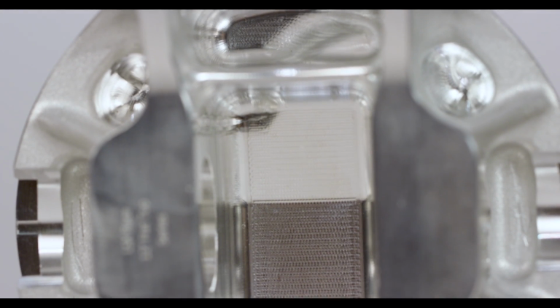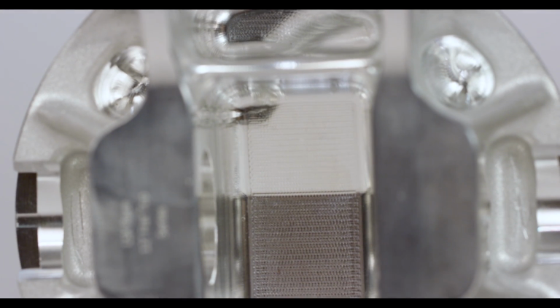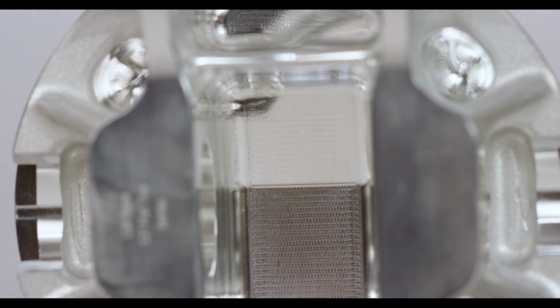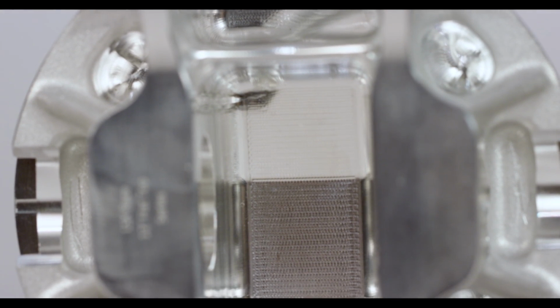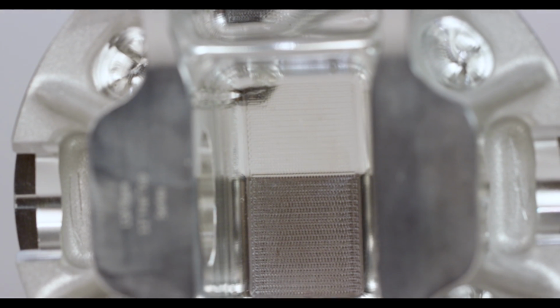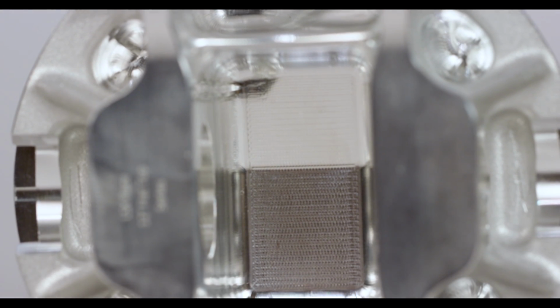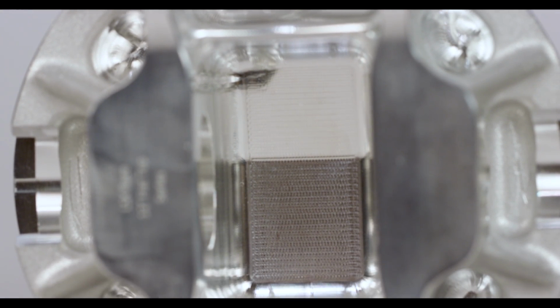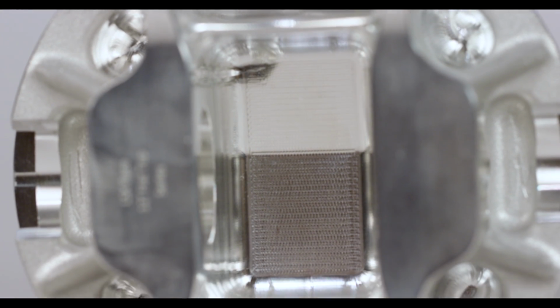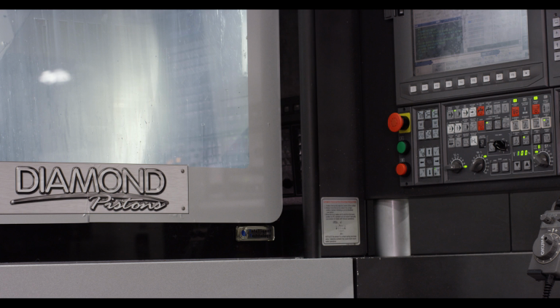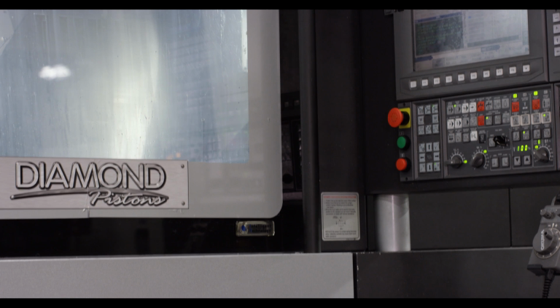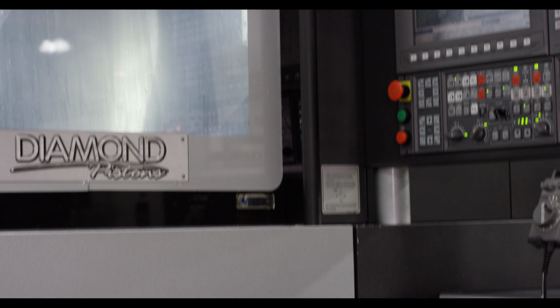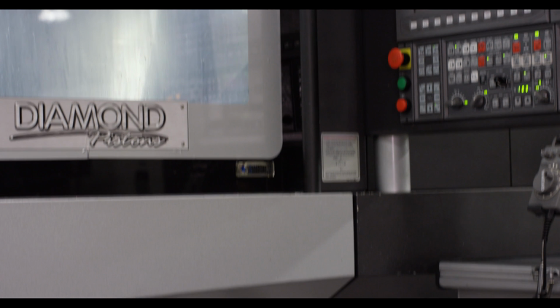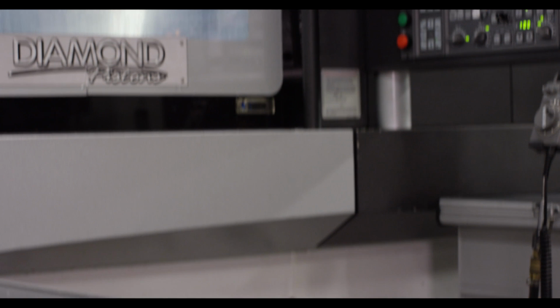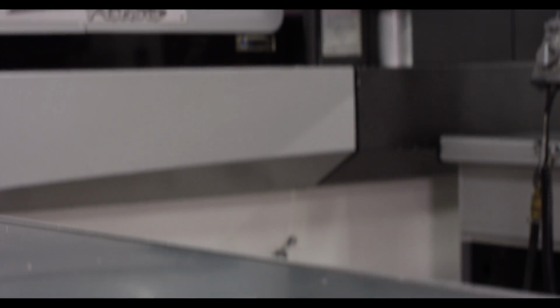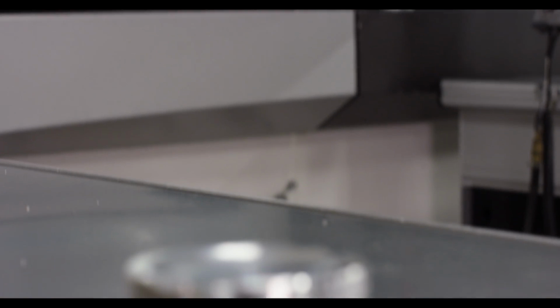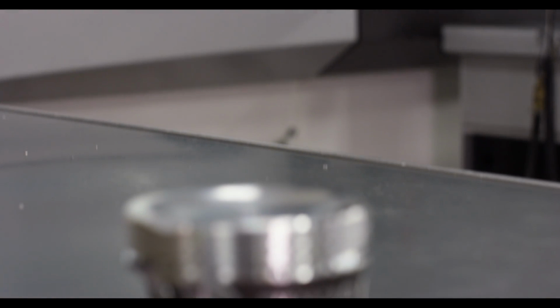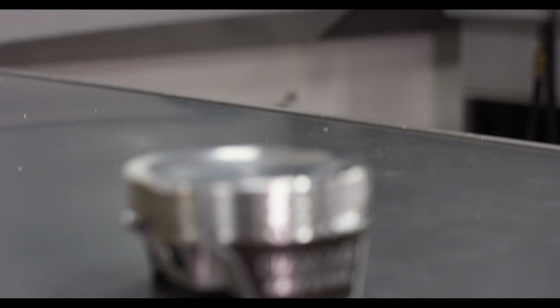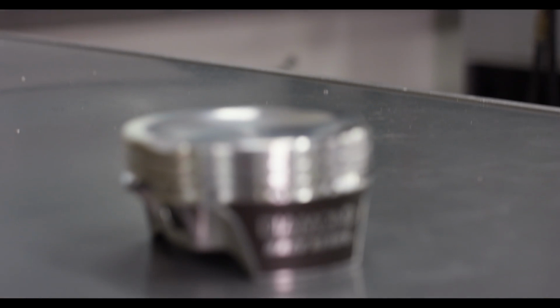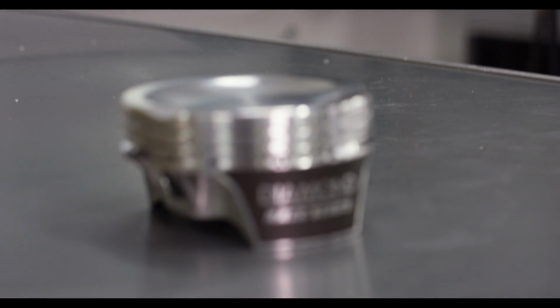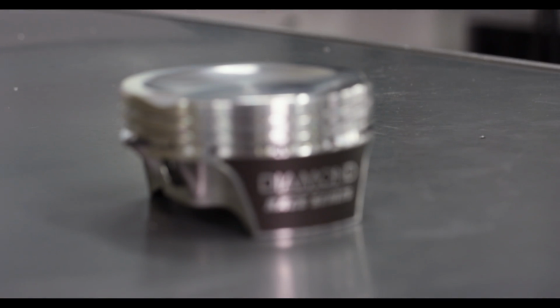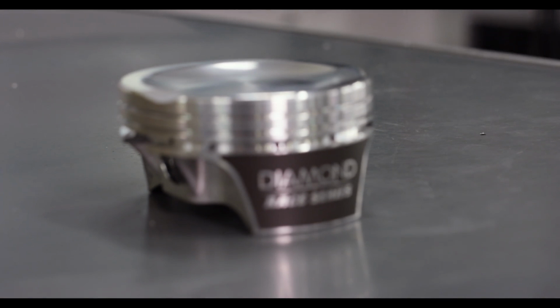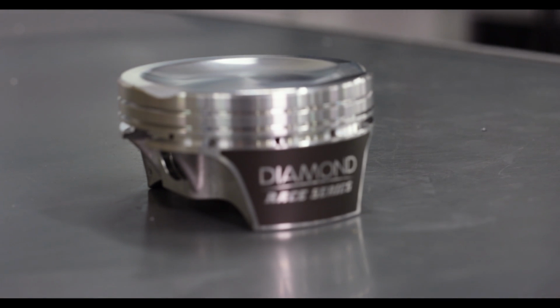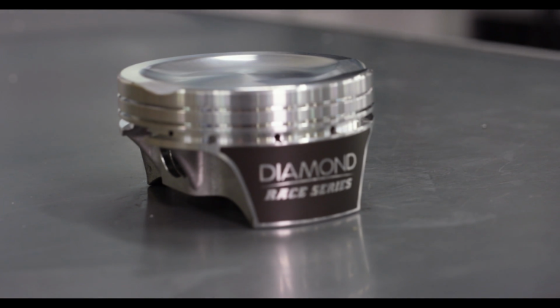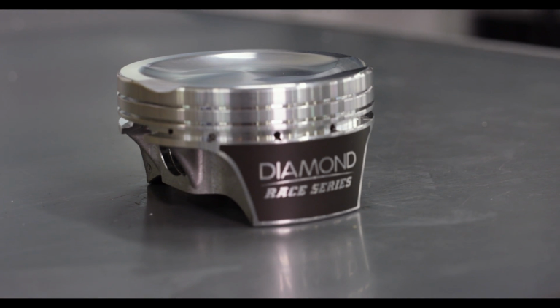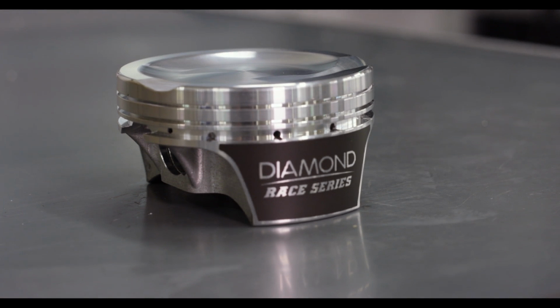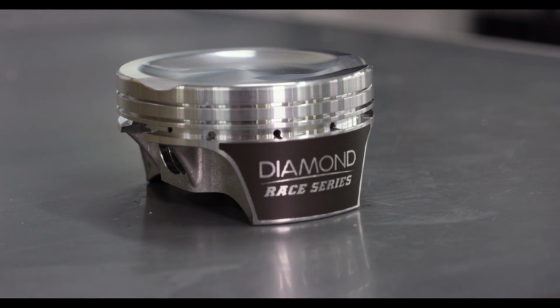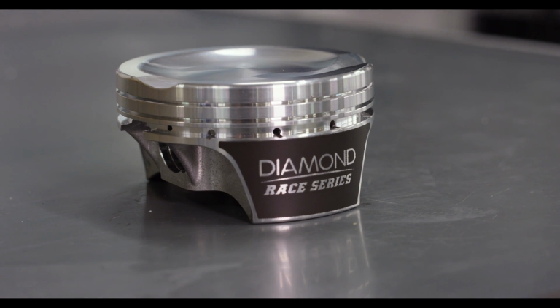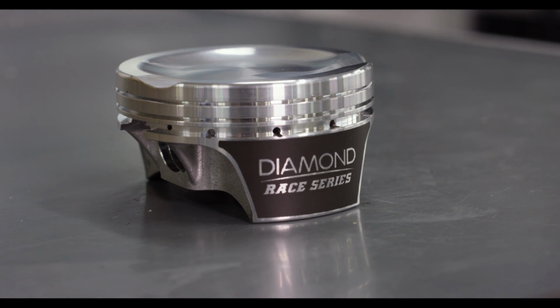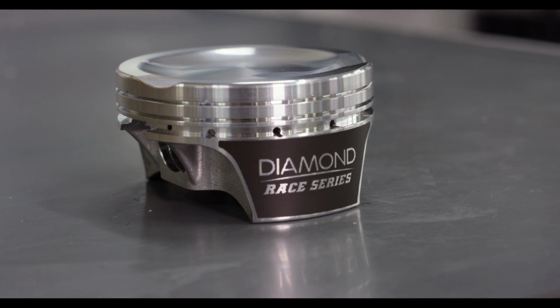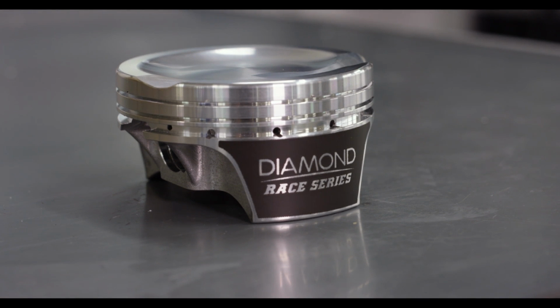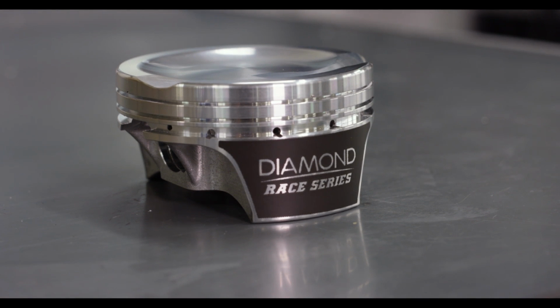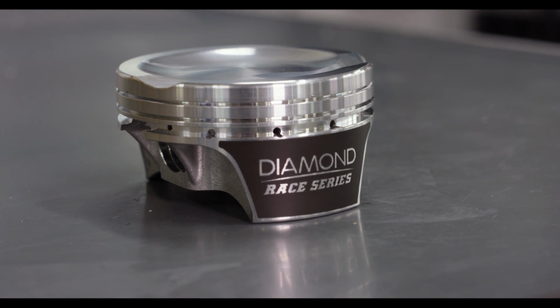So if you have a half-mile, quarter-mile, or even a powerful street car, the LS2K is on the shelf and ready to ship.